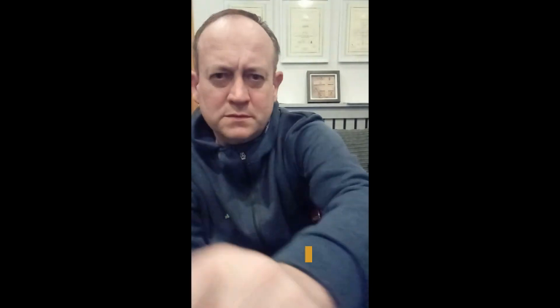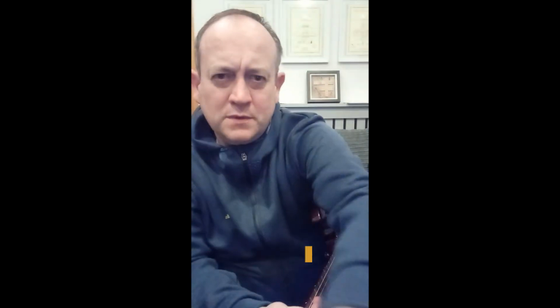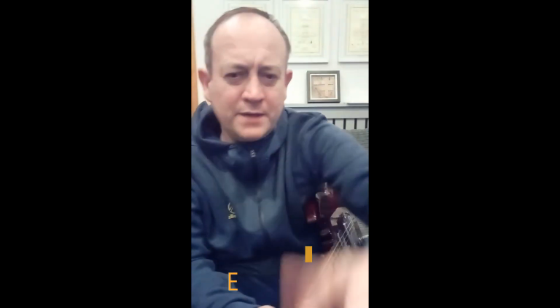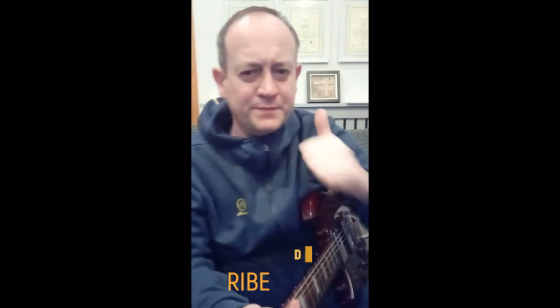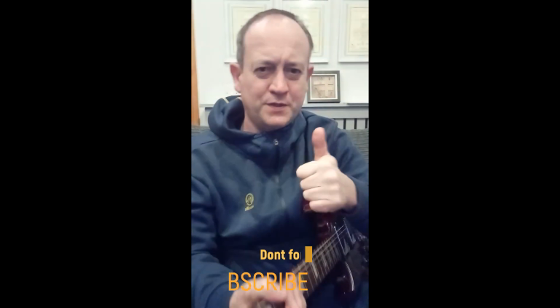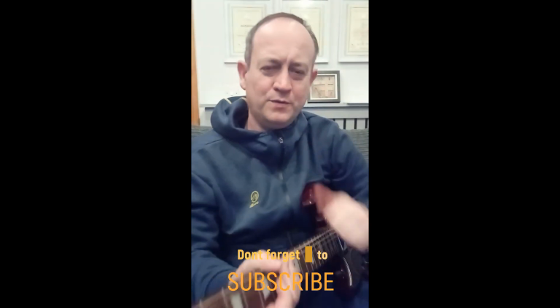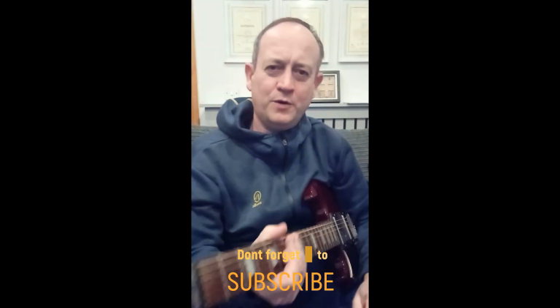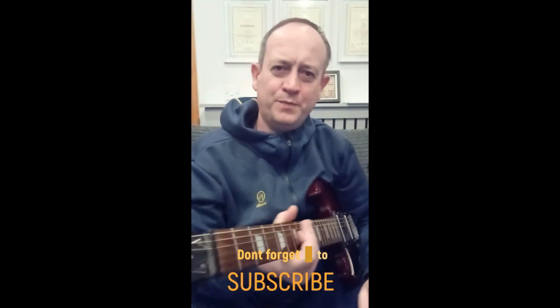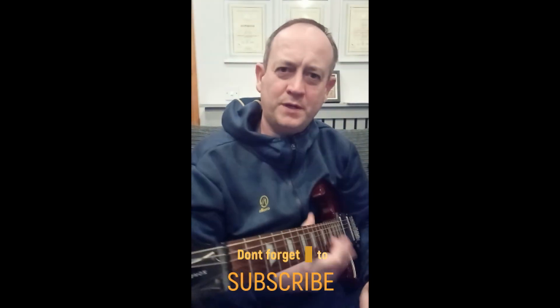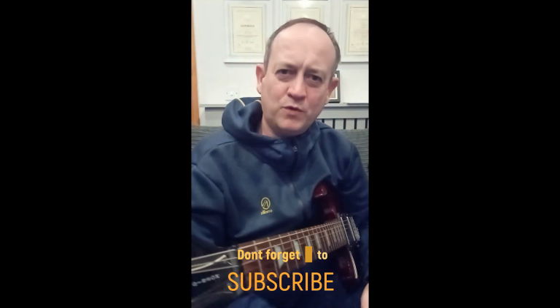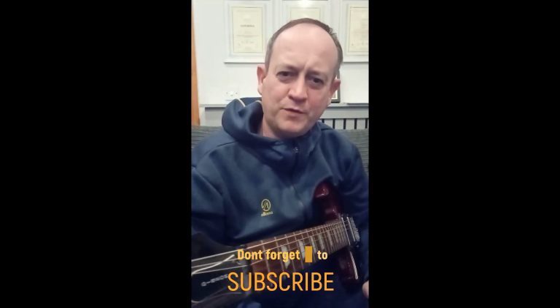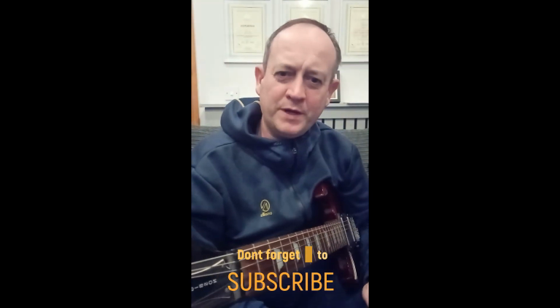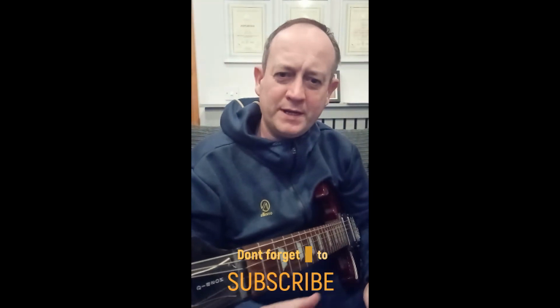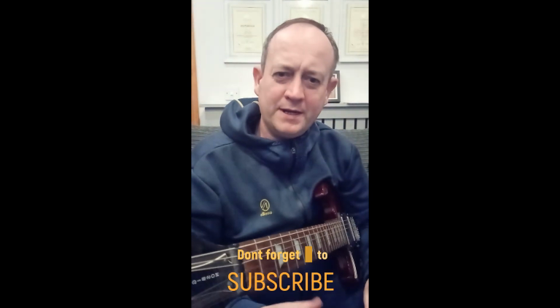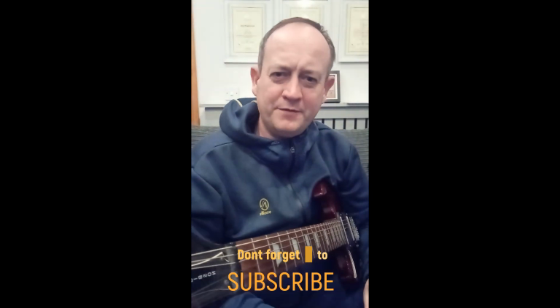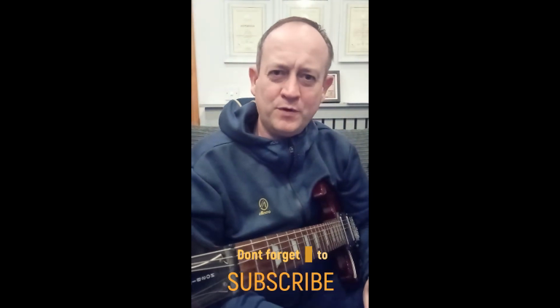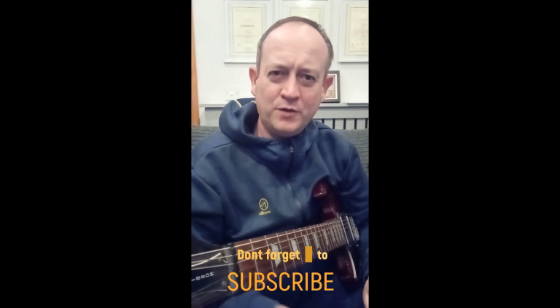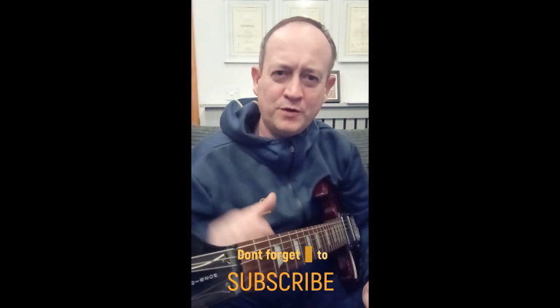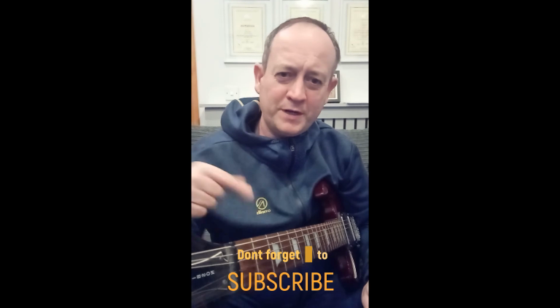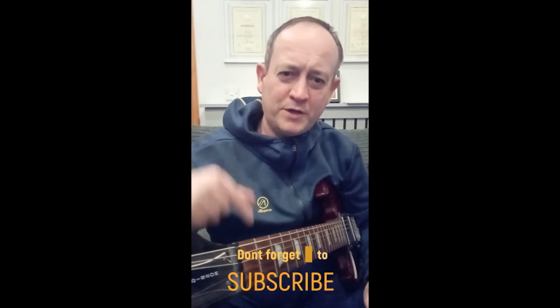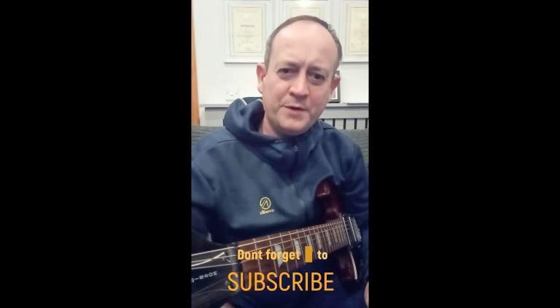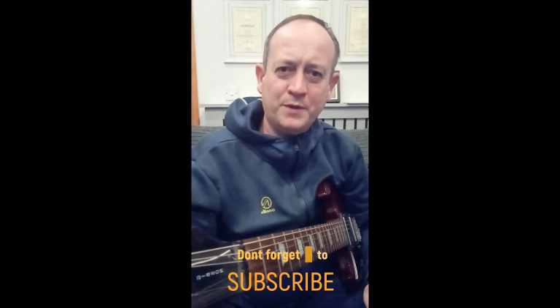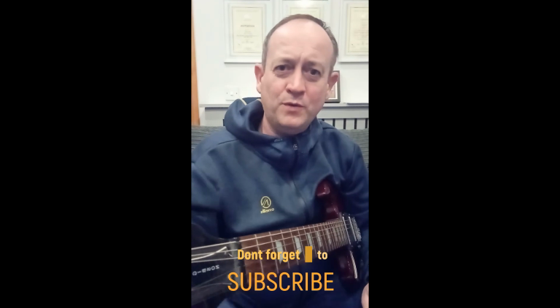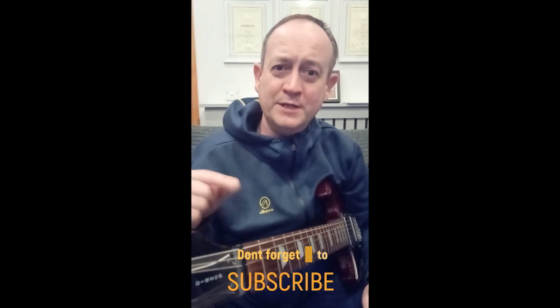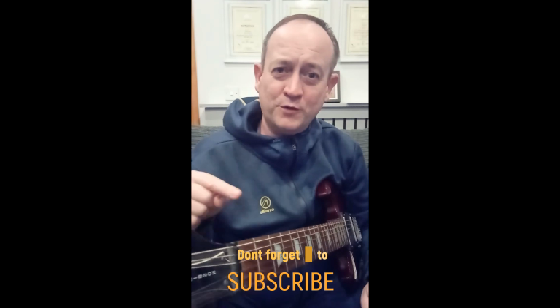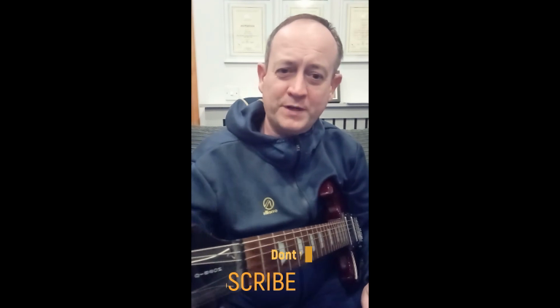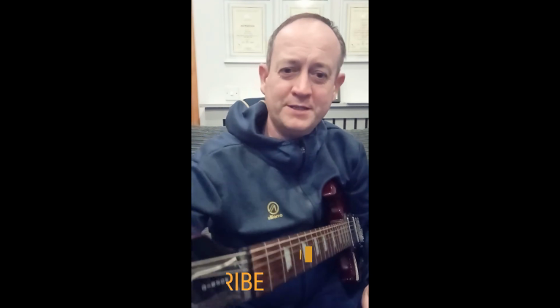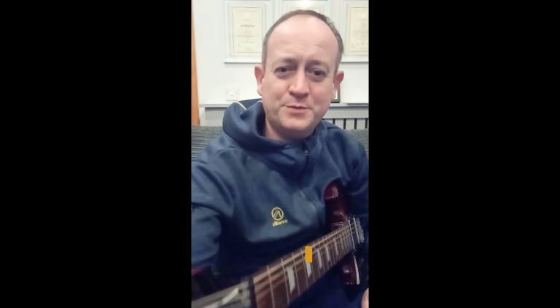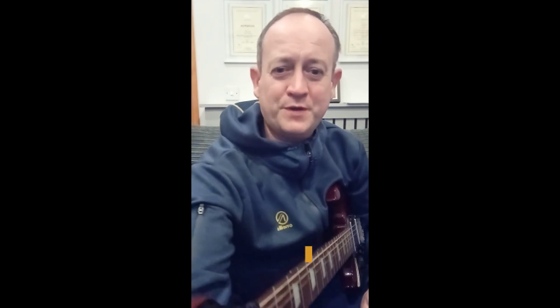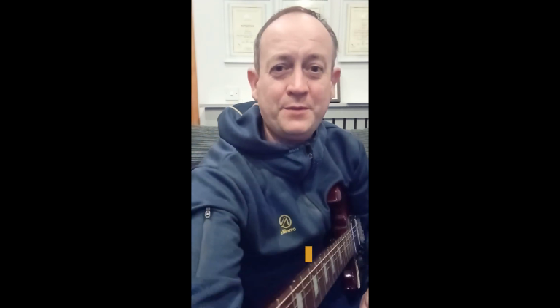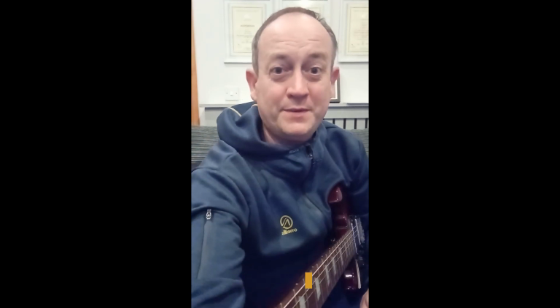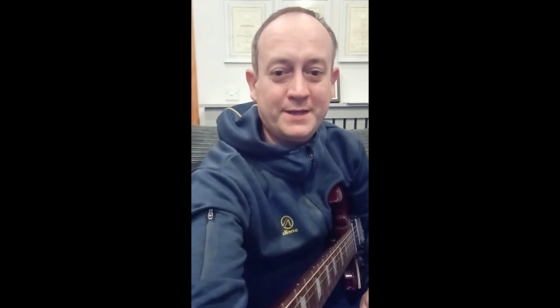Okay, so I hope you can work from that, and if you want a longer video, comment below. Don't forget to subscribe. Thanks.